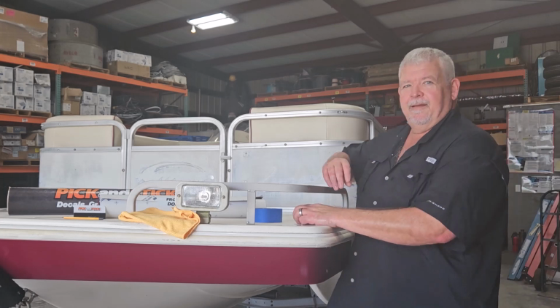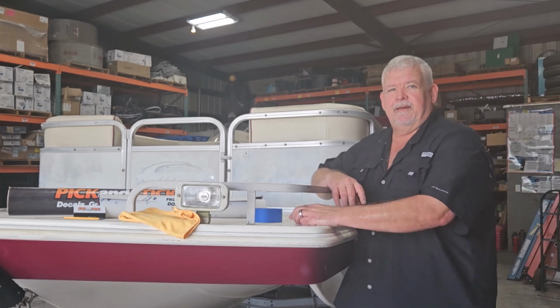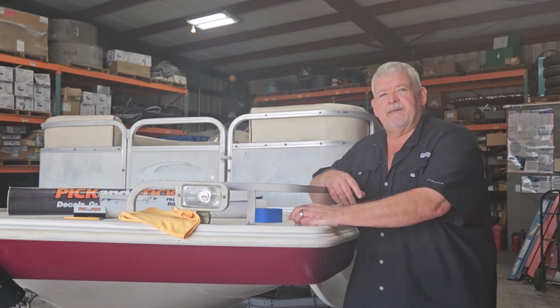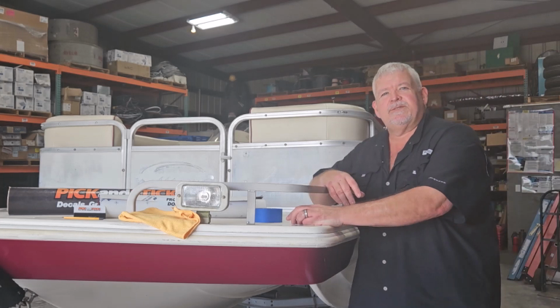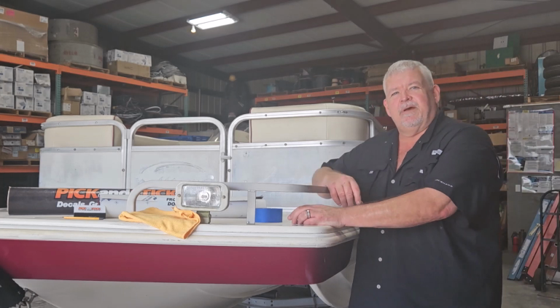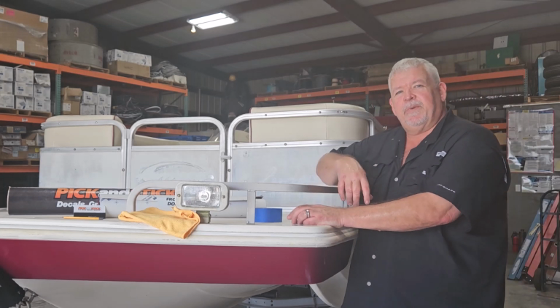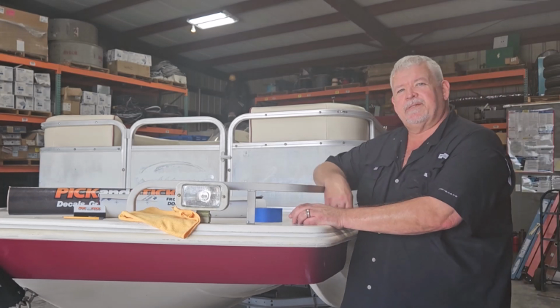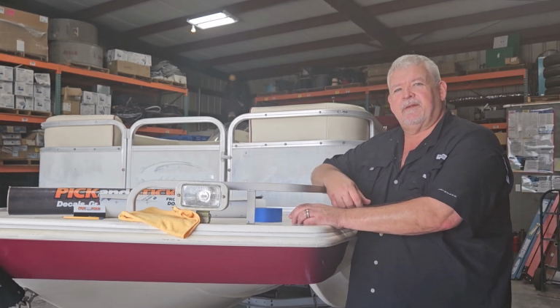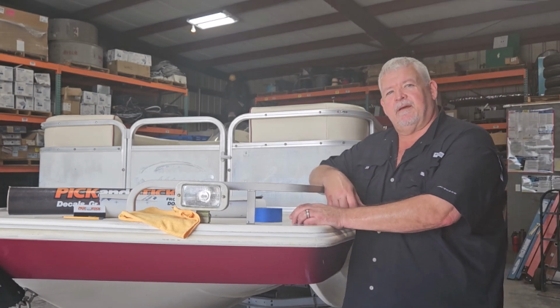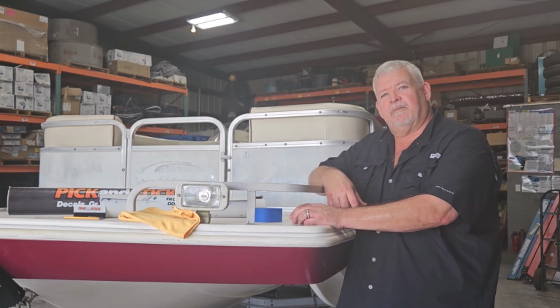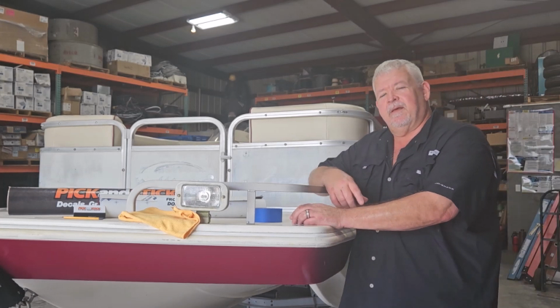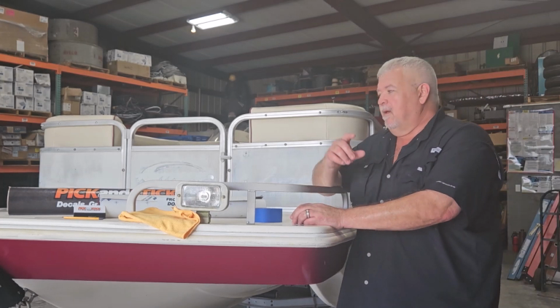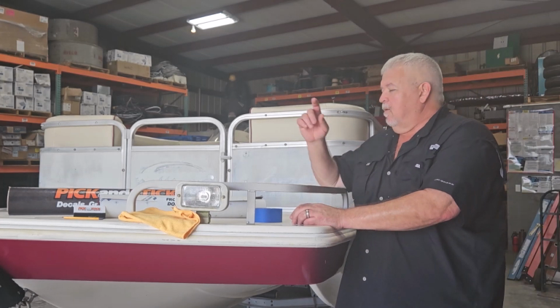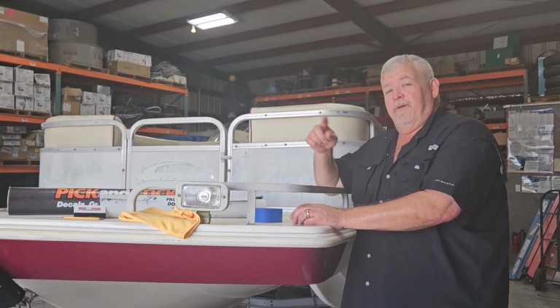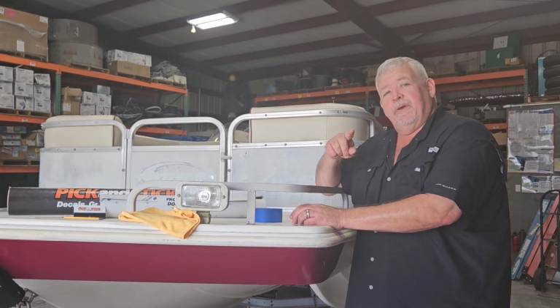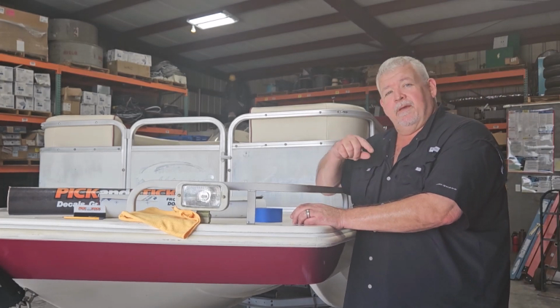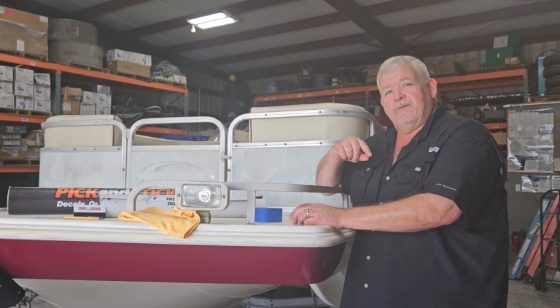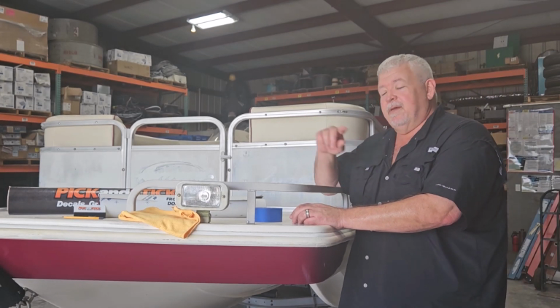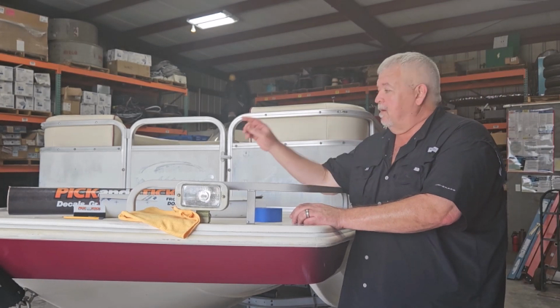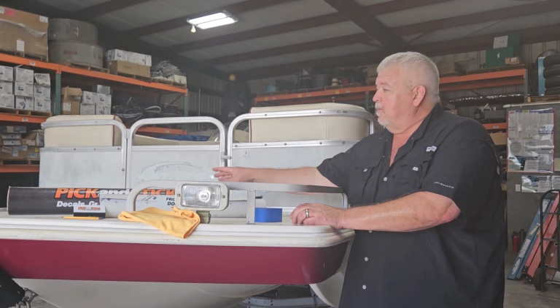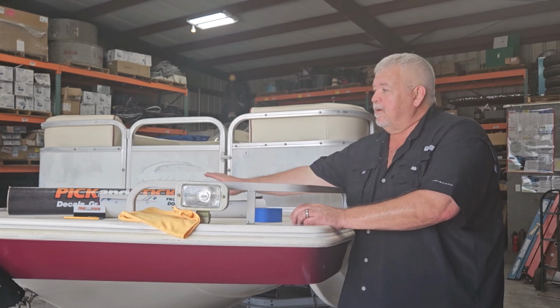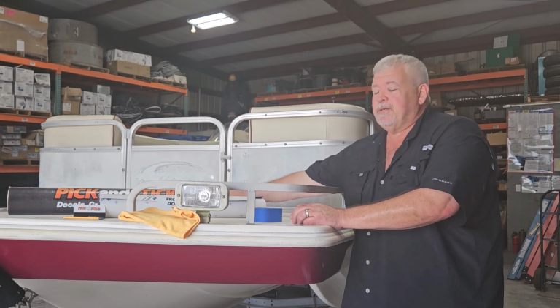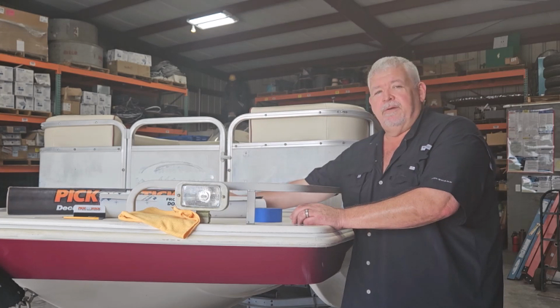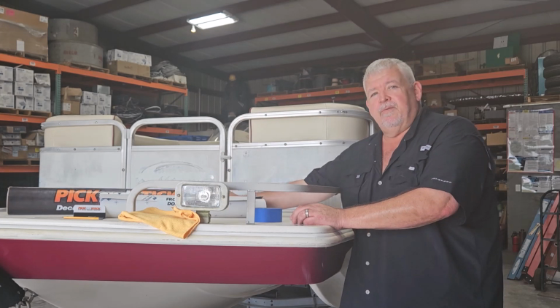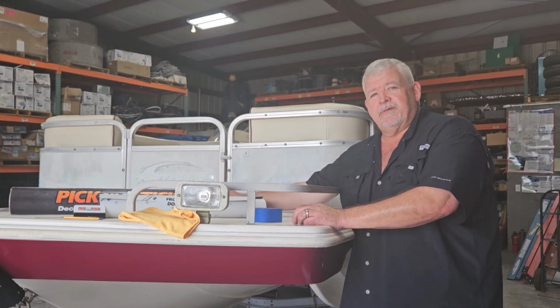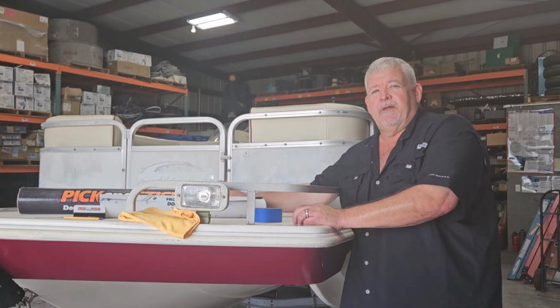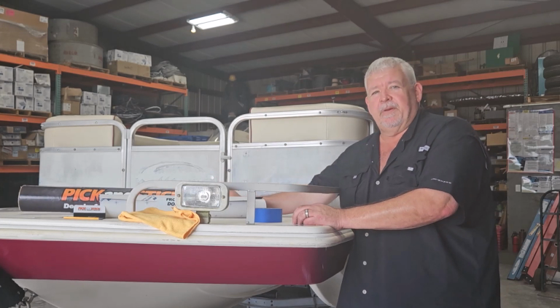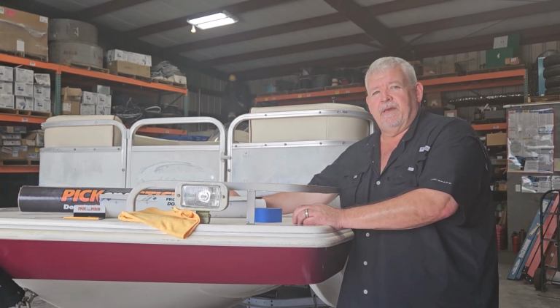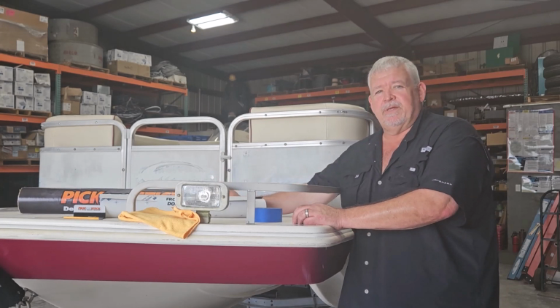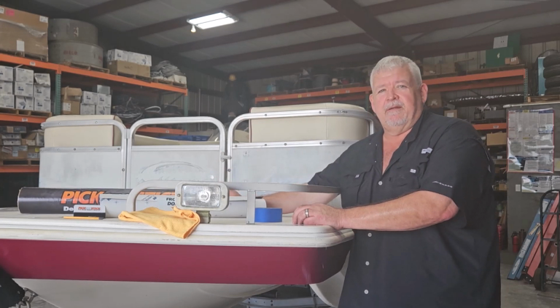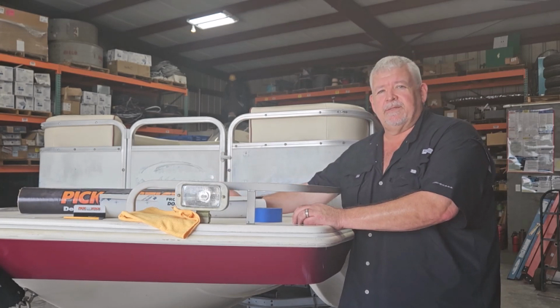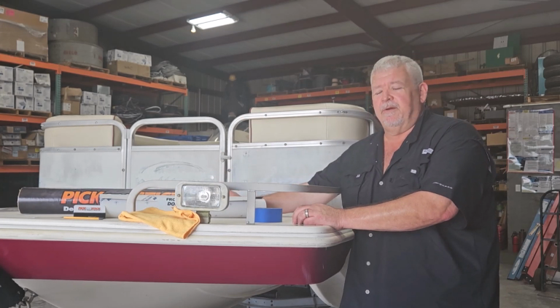Hey guys, this is Sean with PickingStick.com, where you pick it, you stick it. We're going to show you what's coming in your package and how to get started.